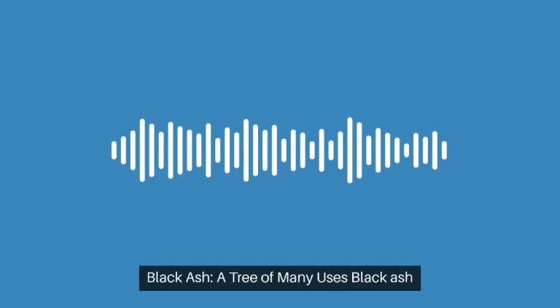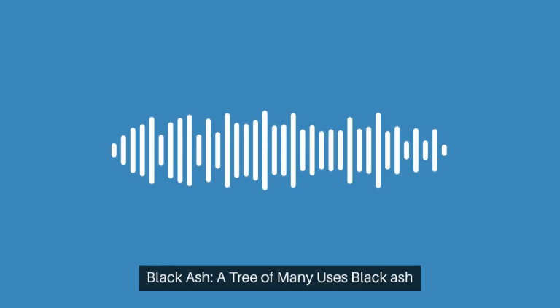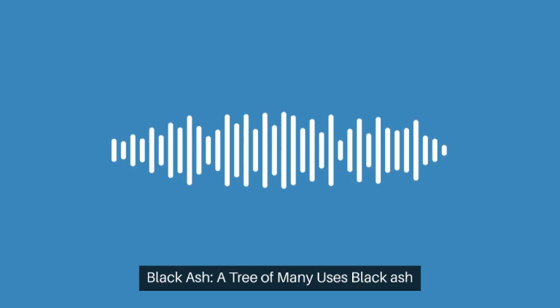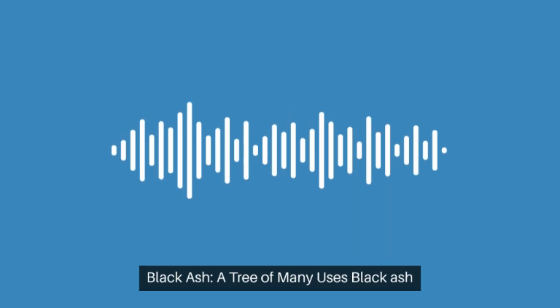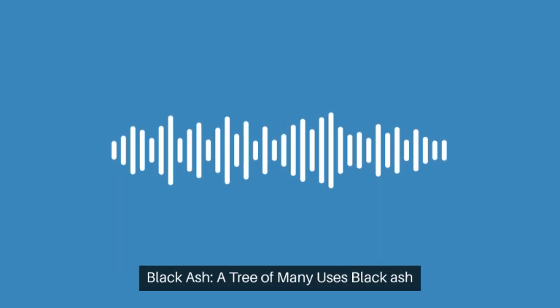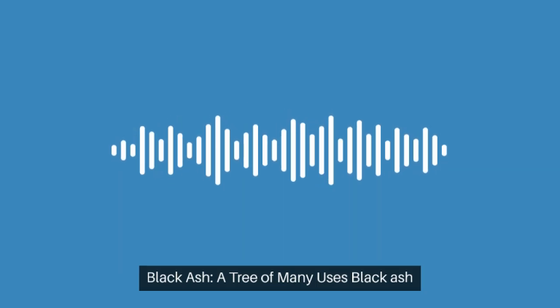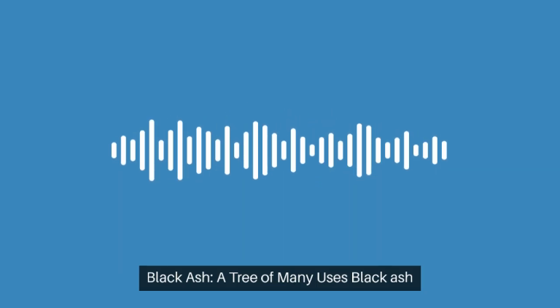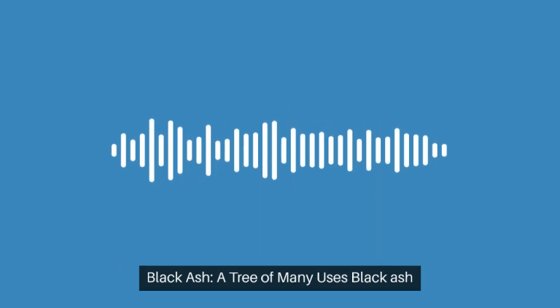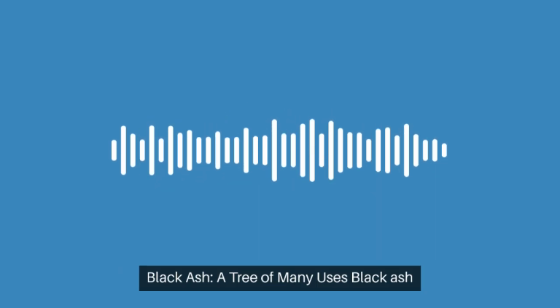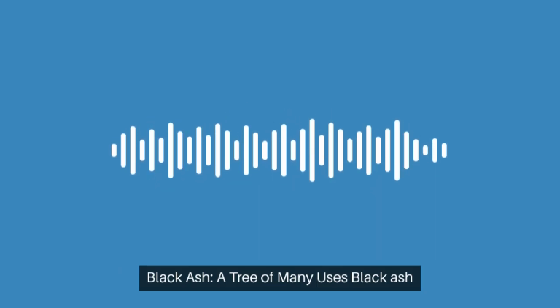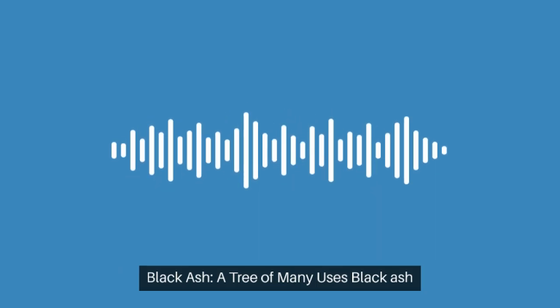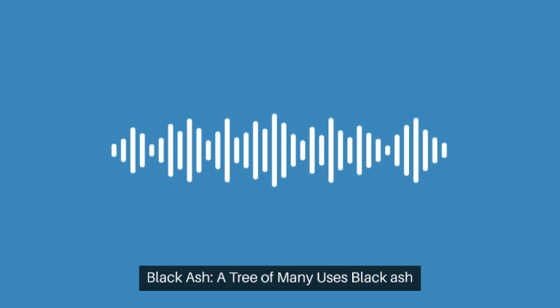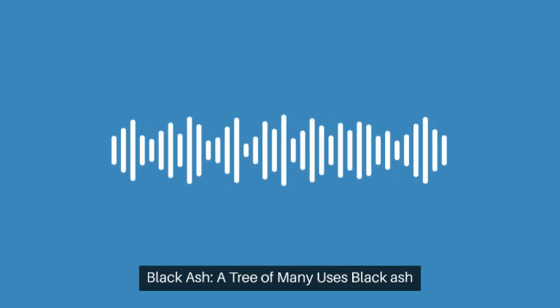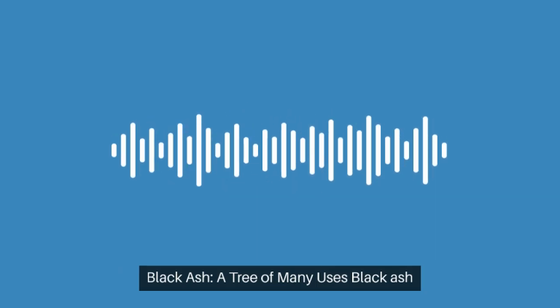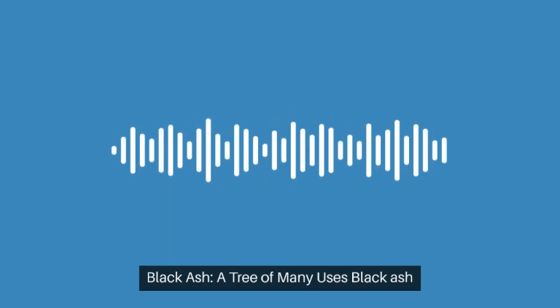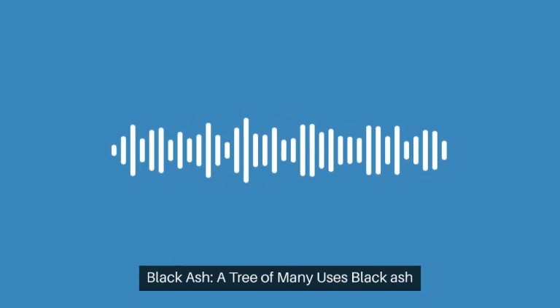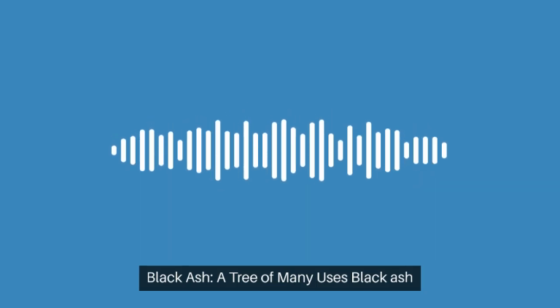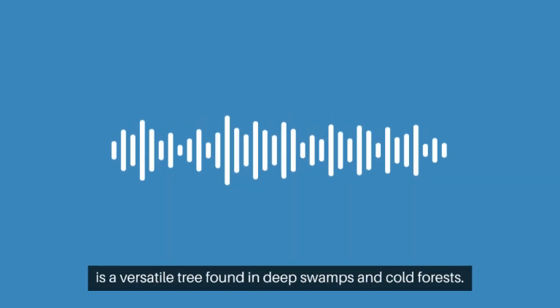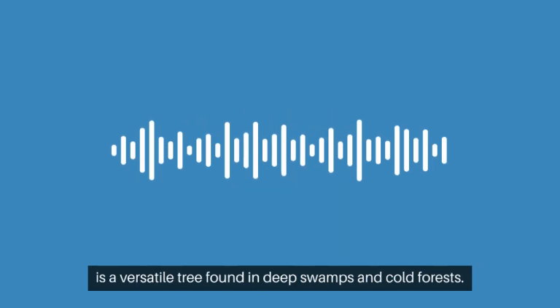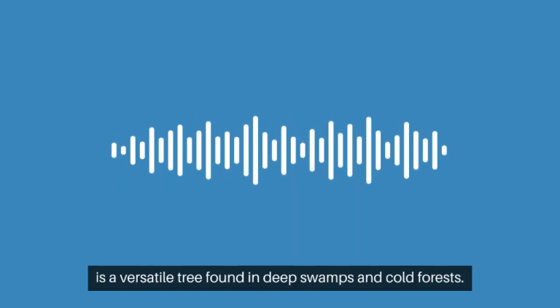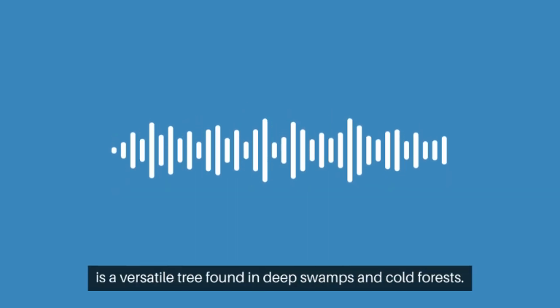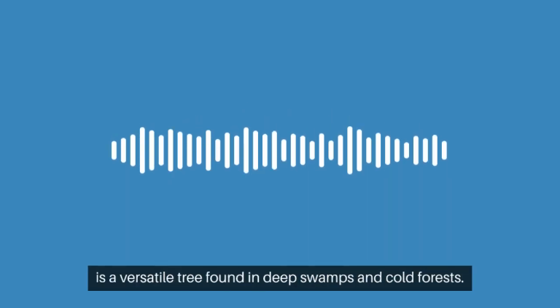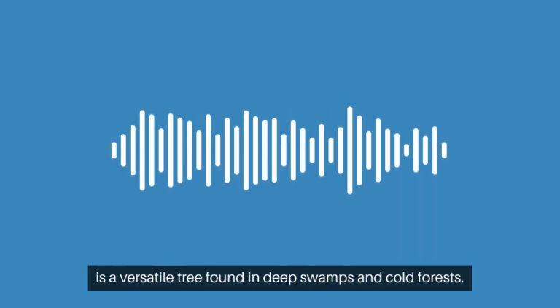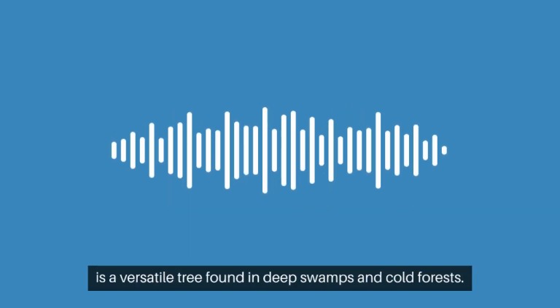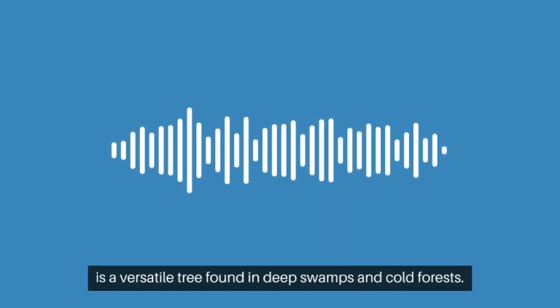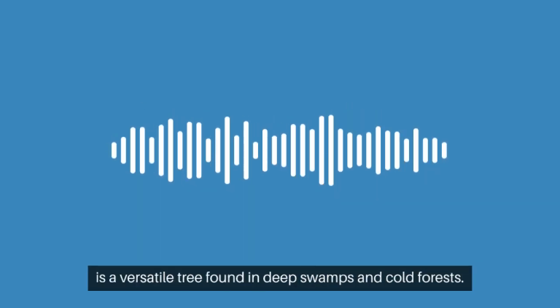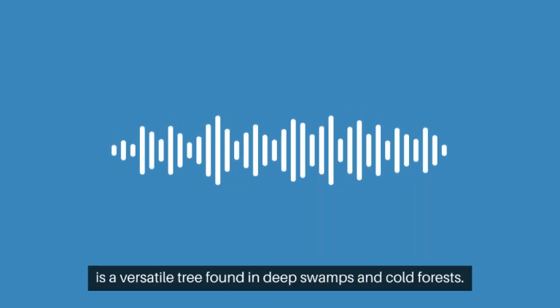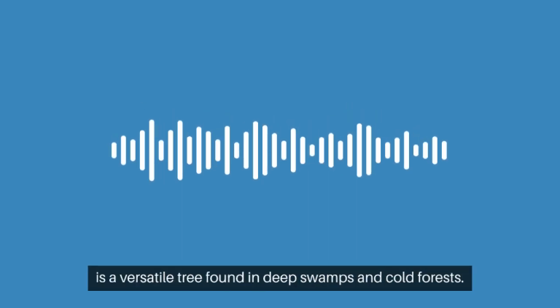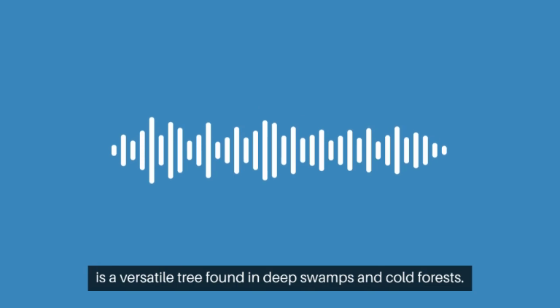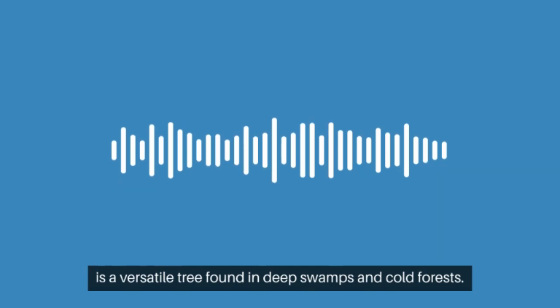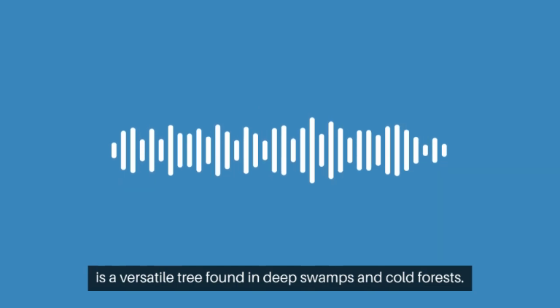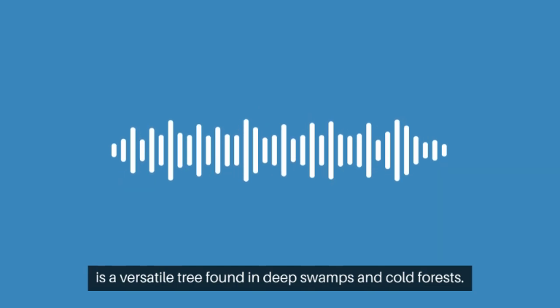Black ash, a tree of many uses. Black ash is a versatile tree found in deep swamps and cold forests.